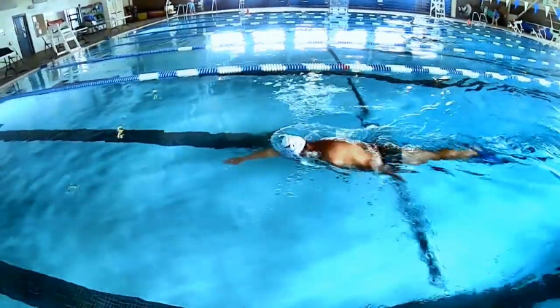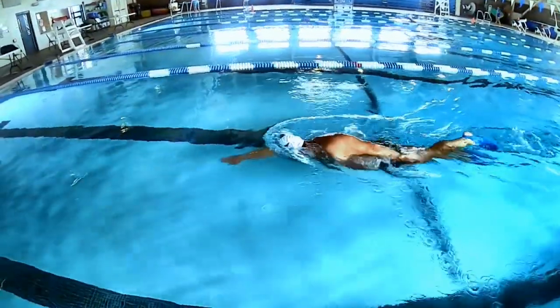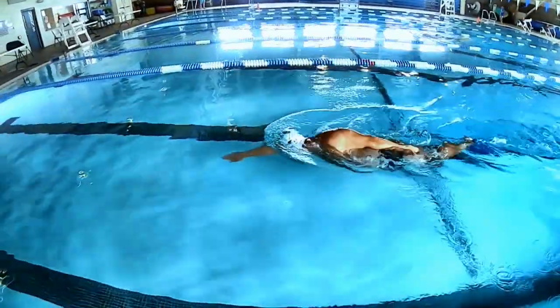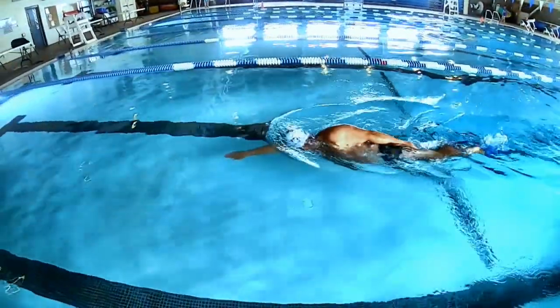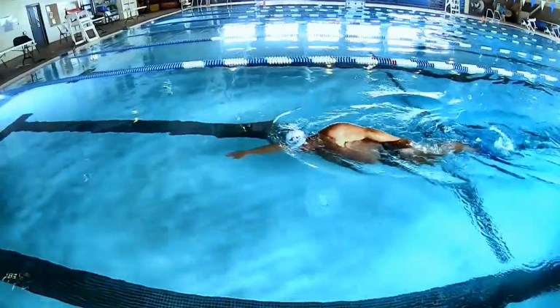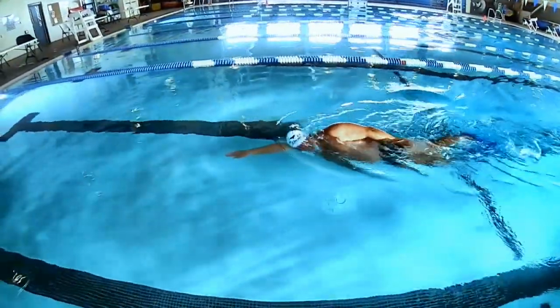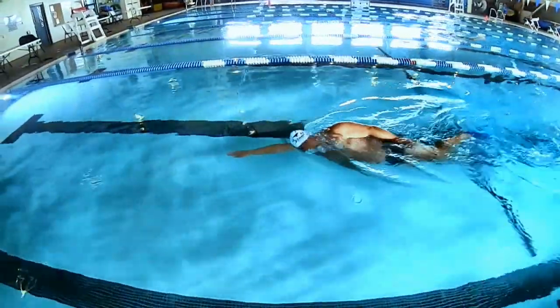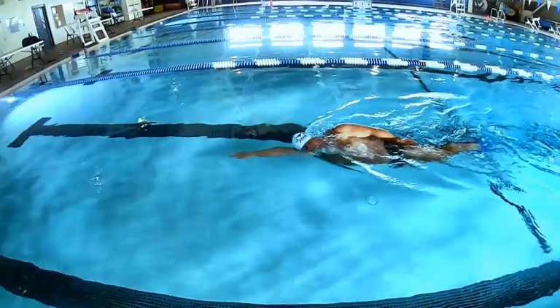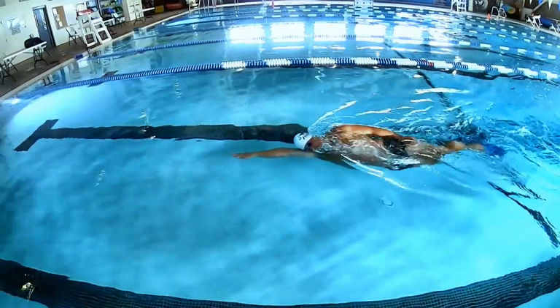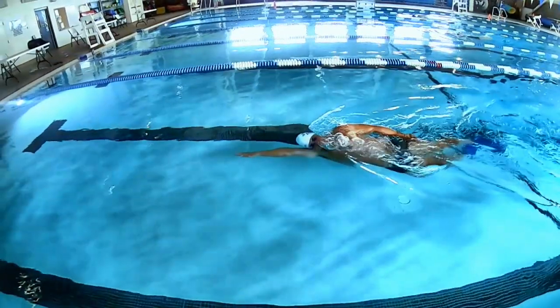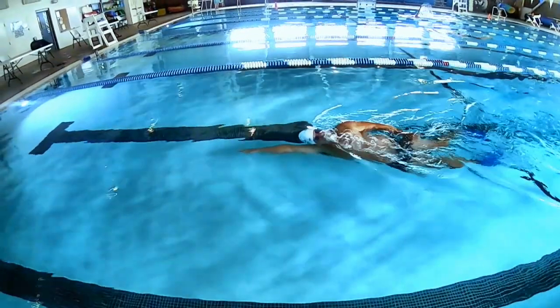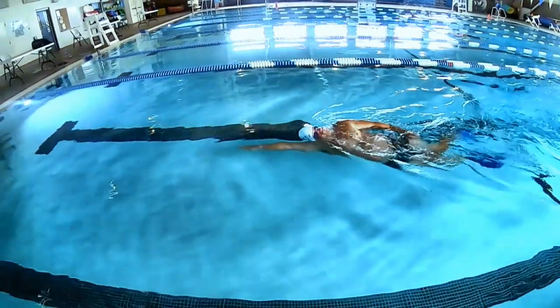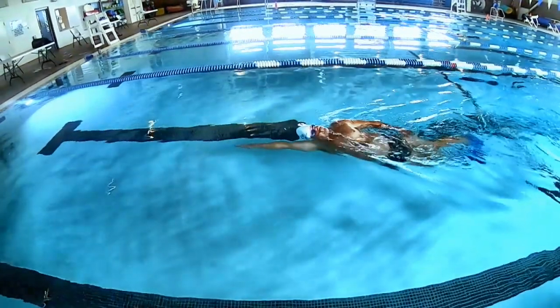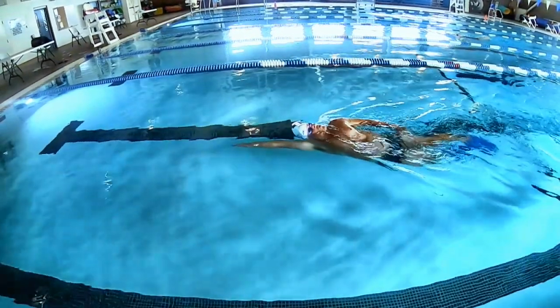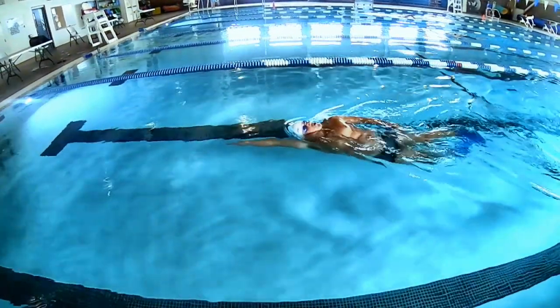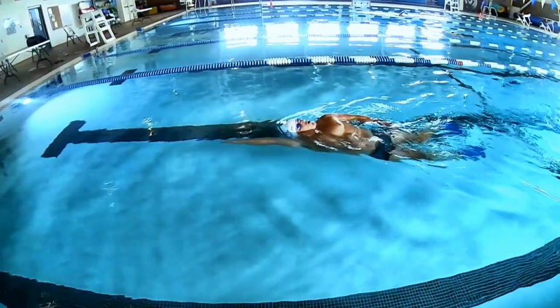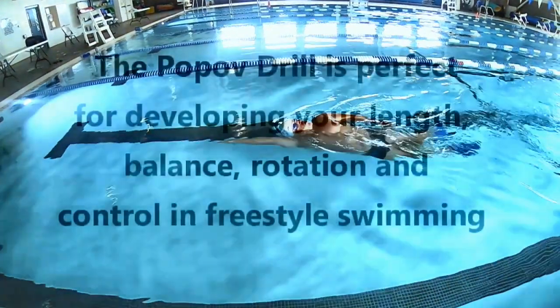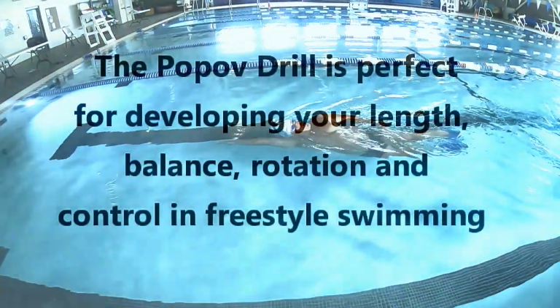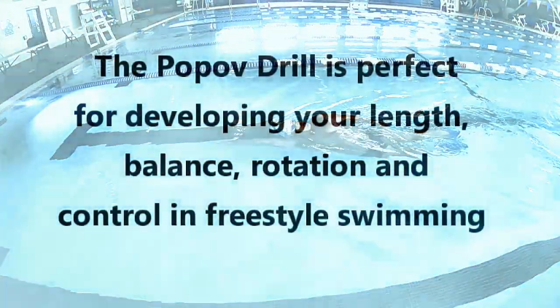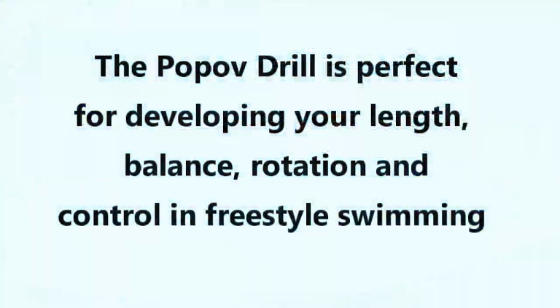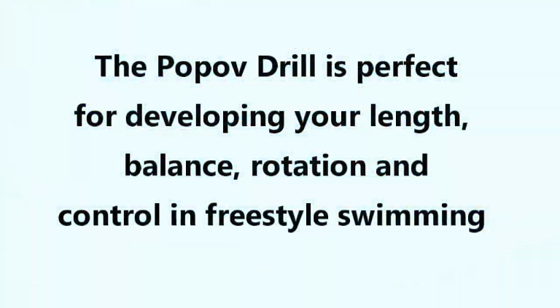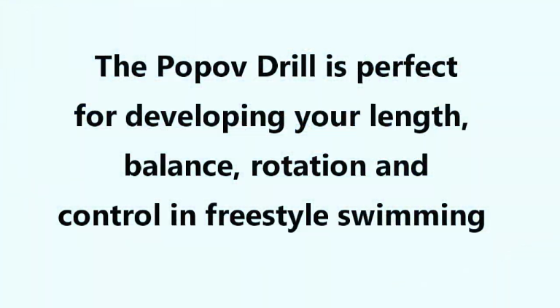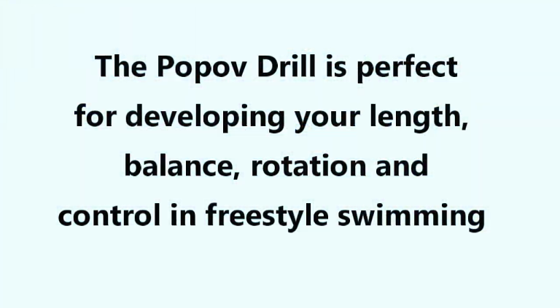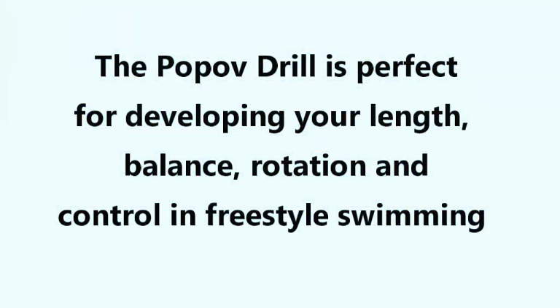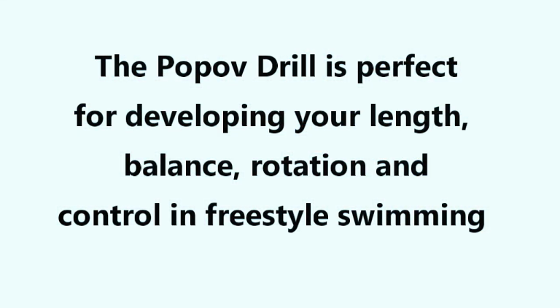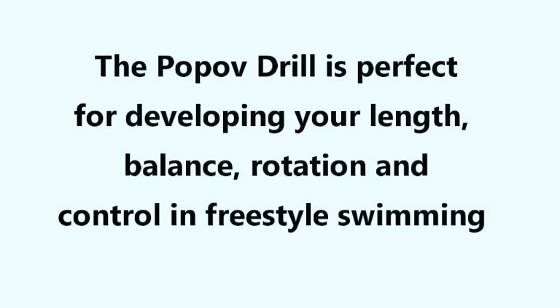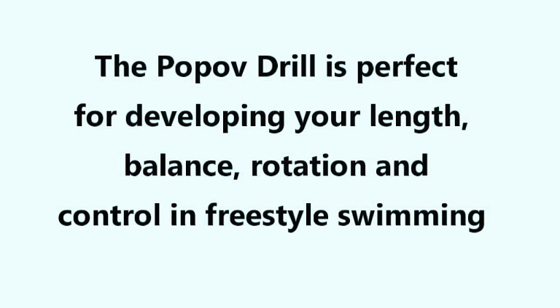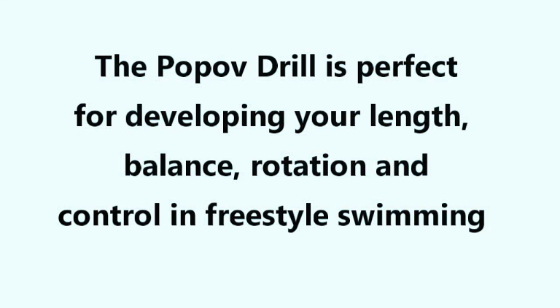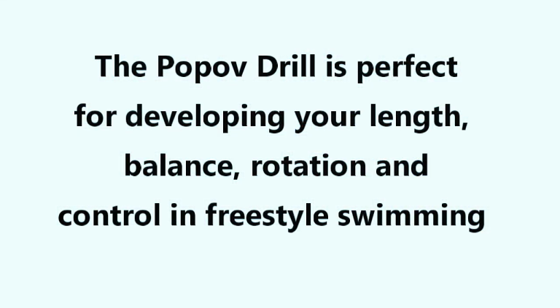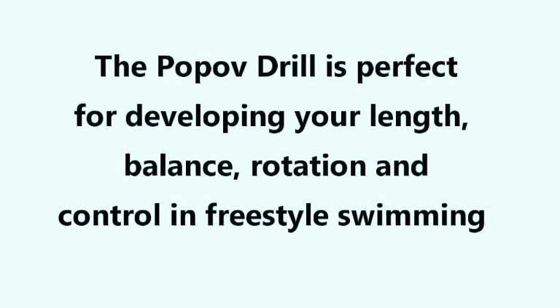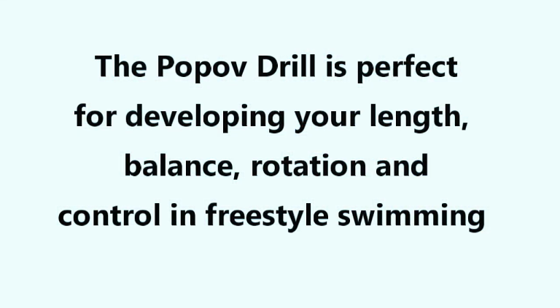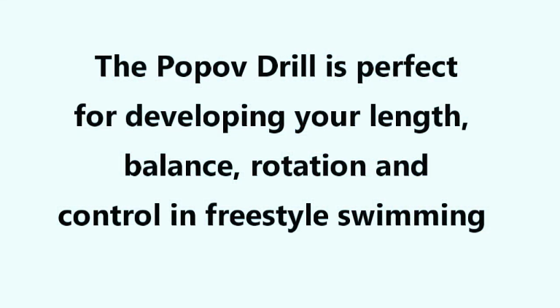The Popov Drill is excellent for developing stroke length, control and balance in your freestyle swimming.